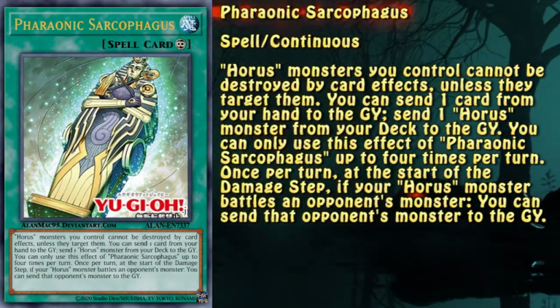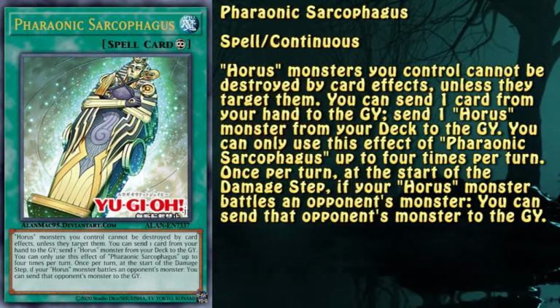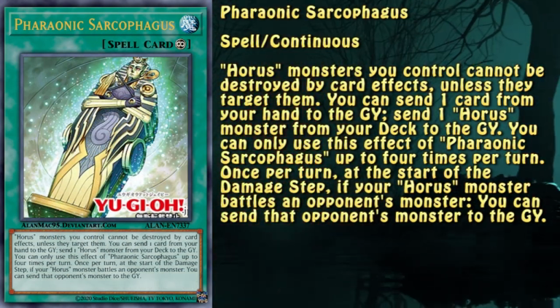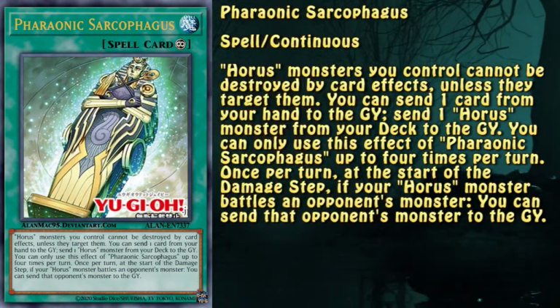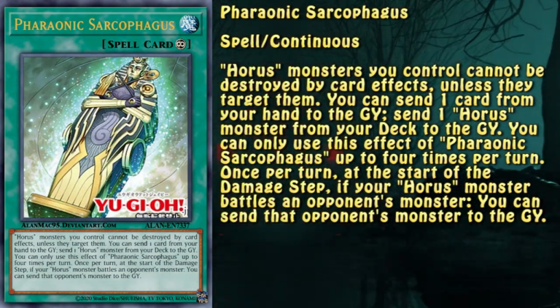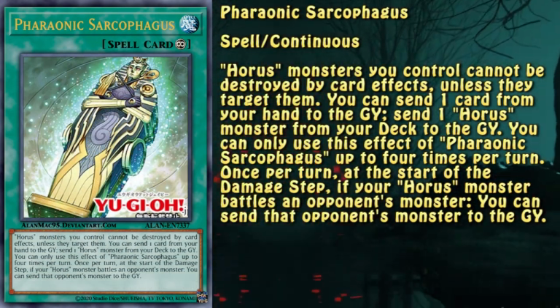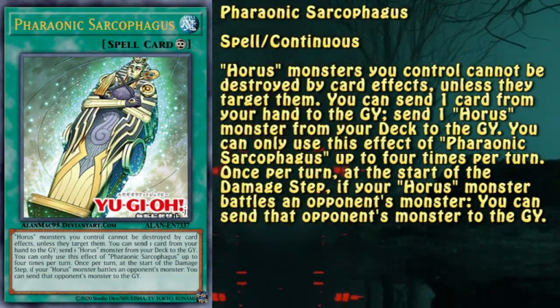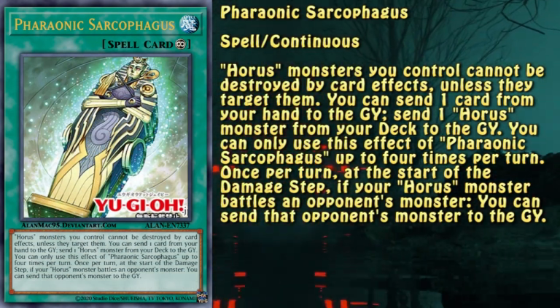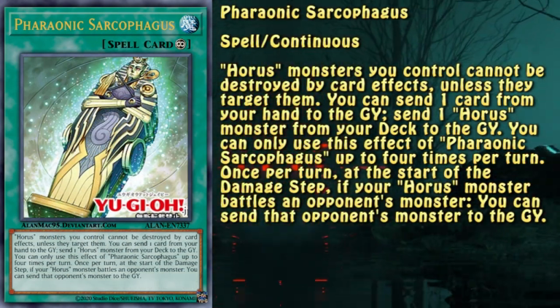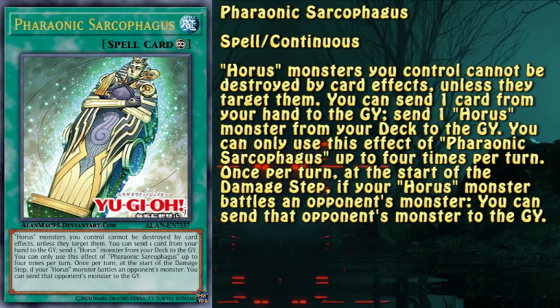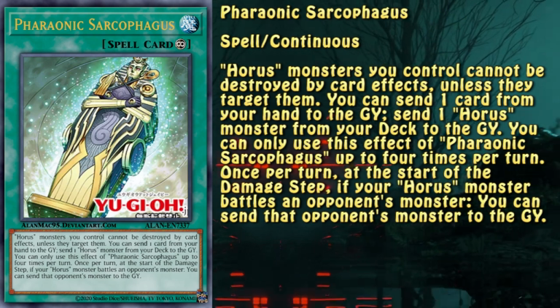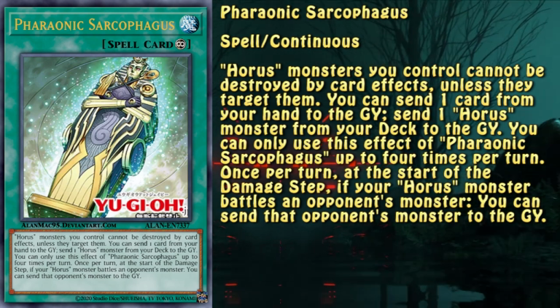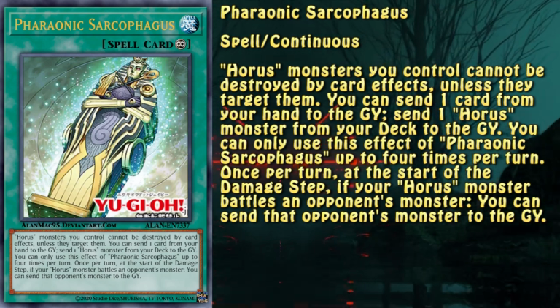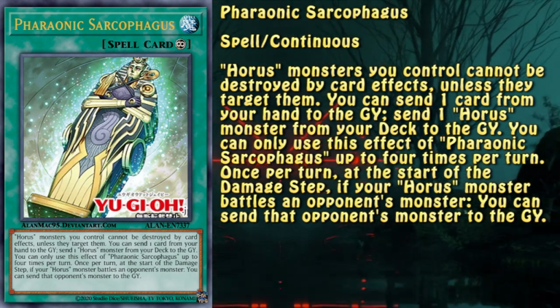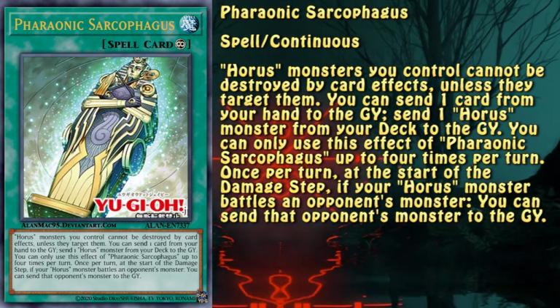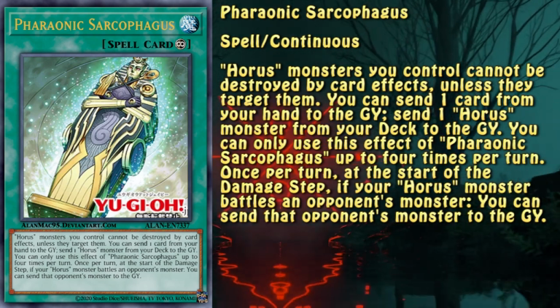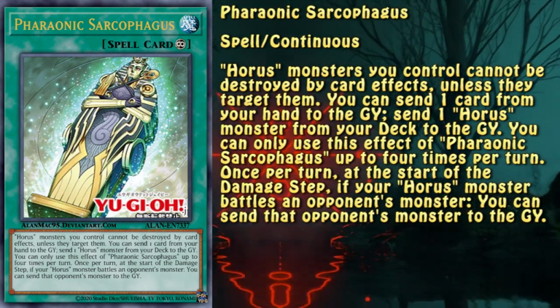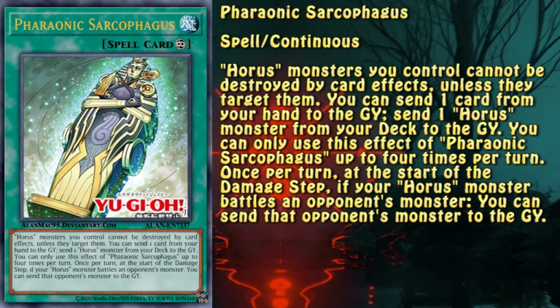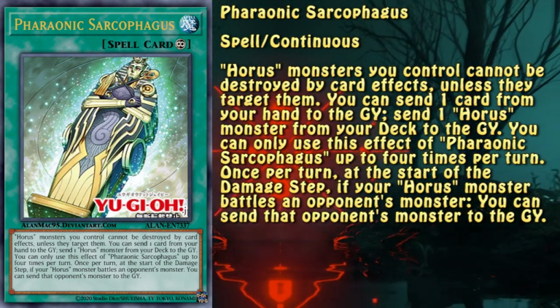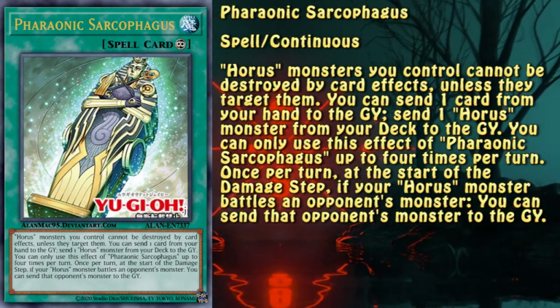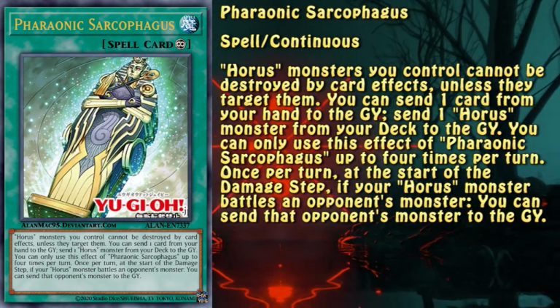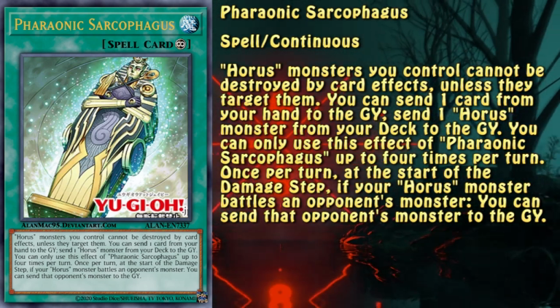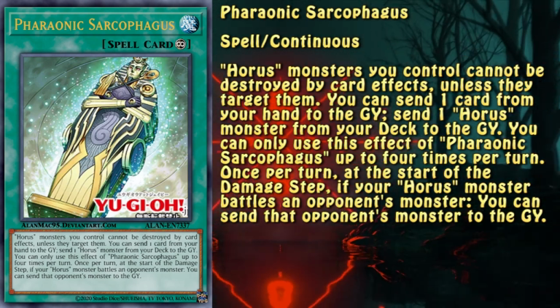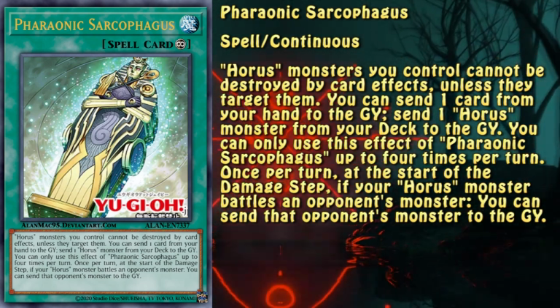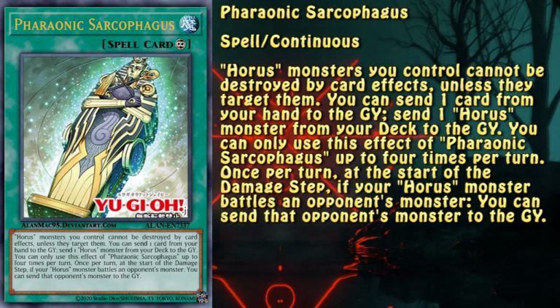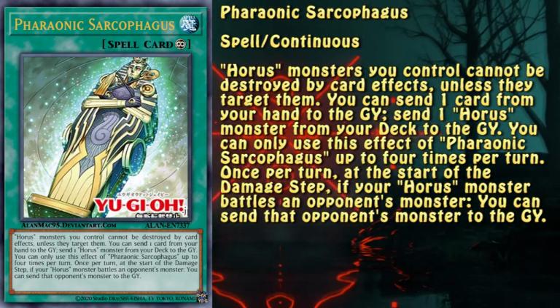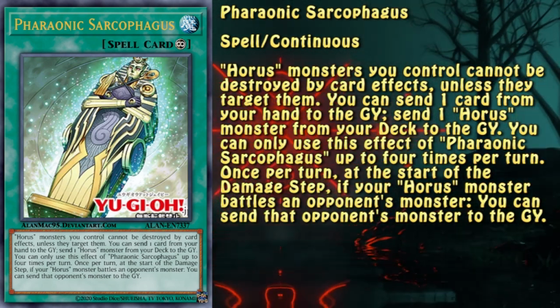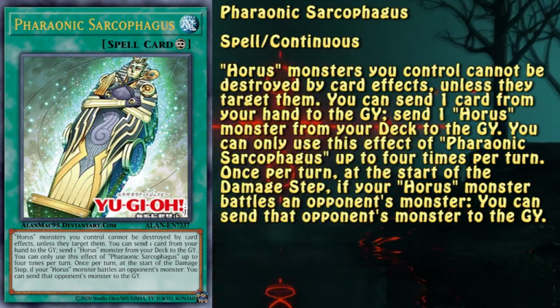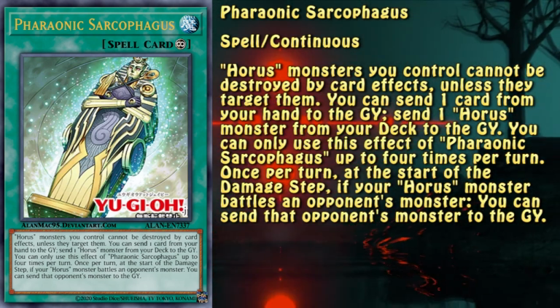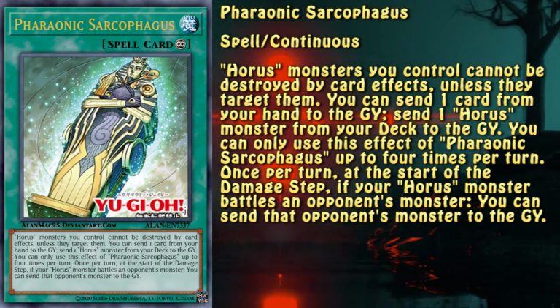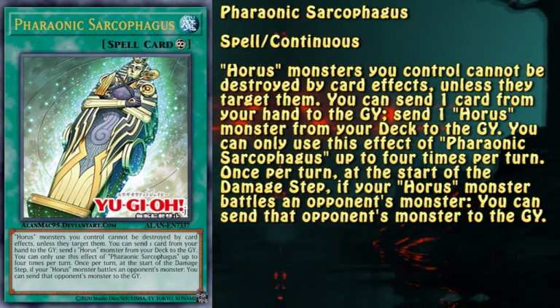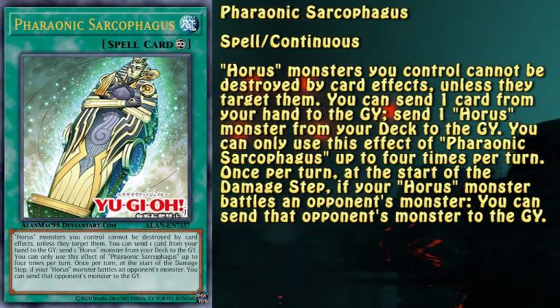This card is essential for the engine to work. Without it, Imsety's effect cannot be activated and none of the Horus monsters can be summoned back from the graveyard.